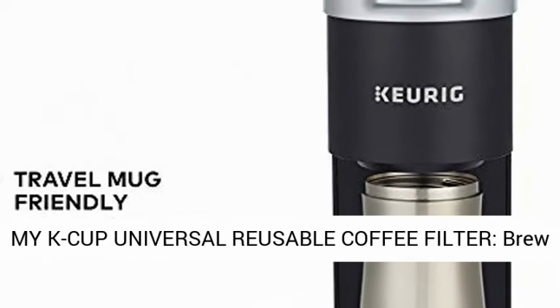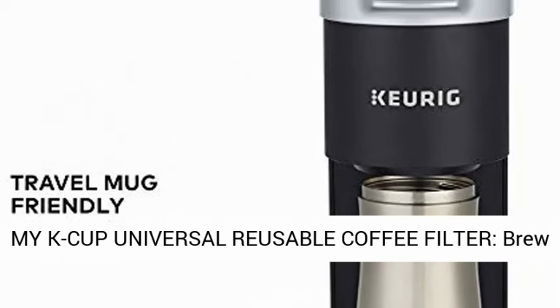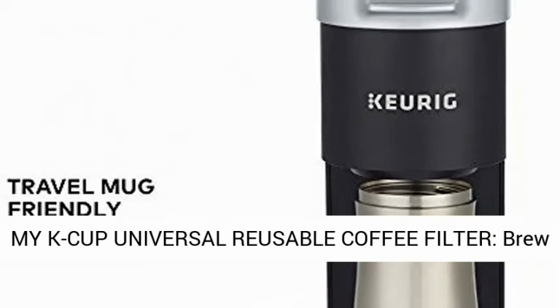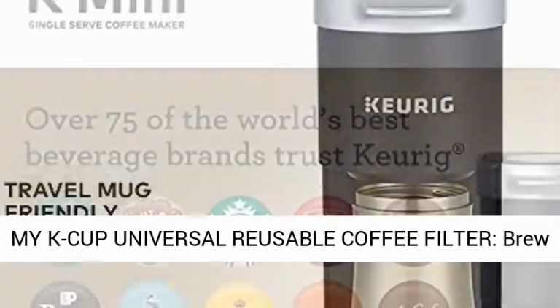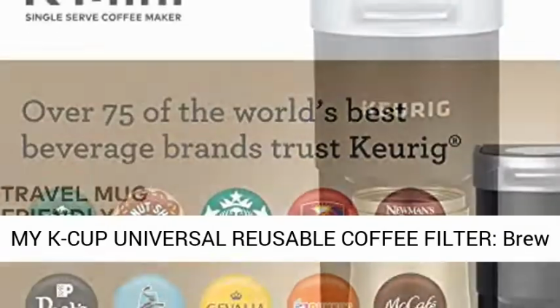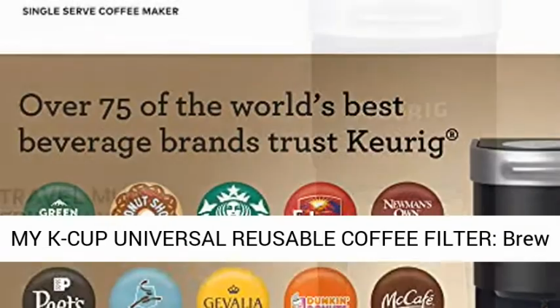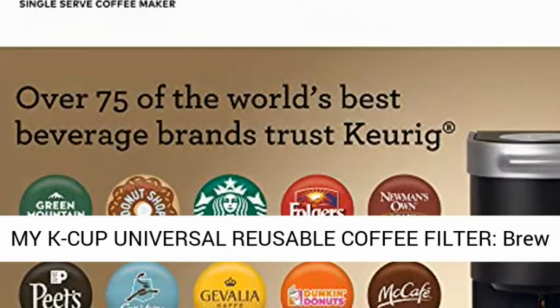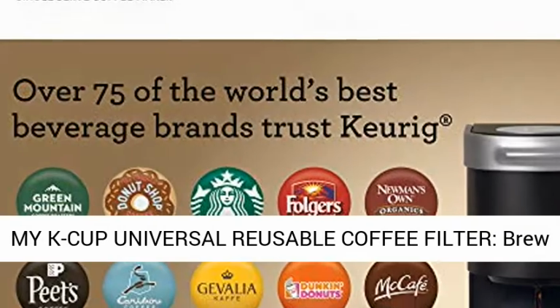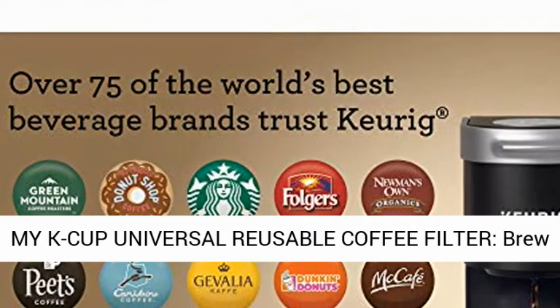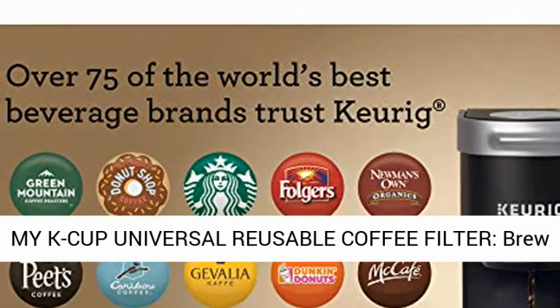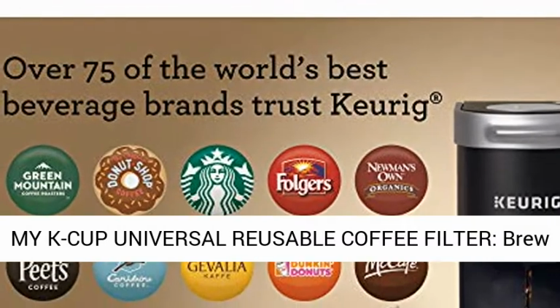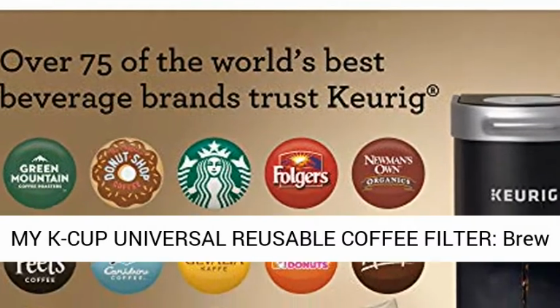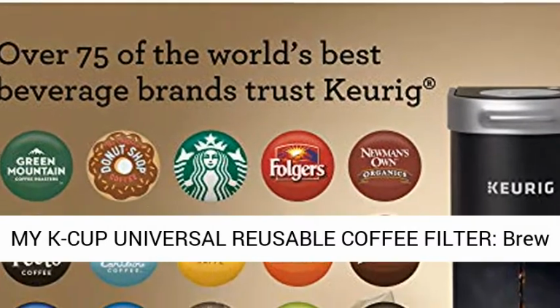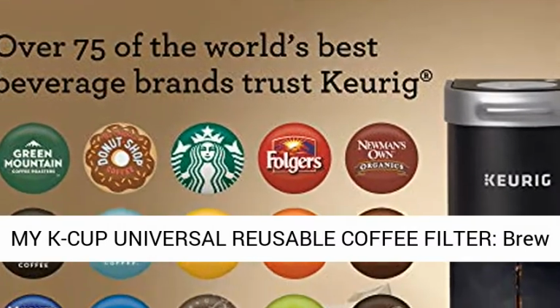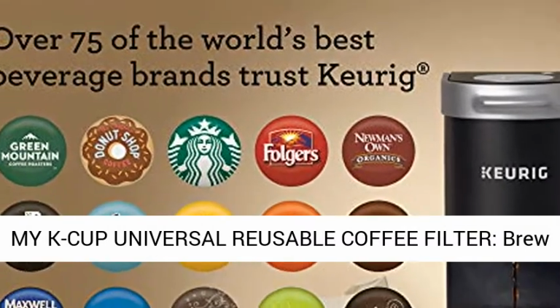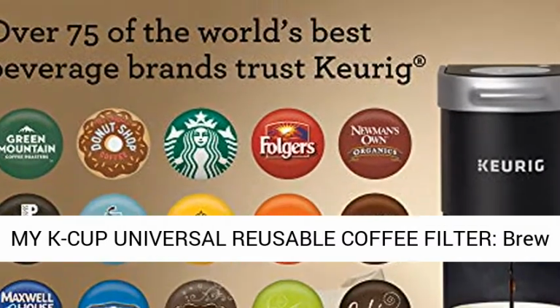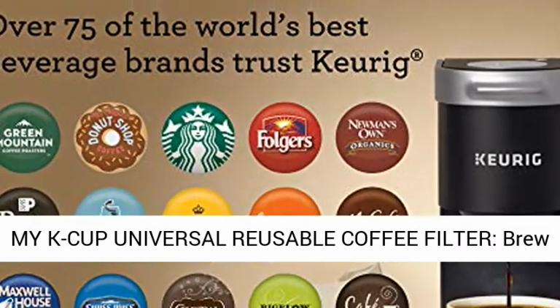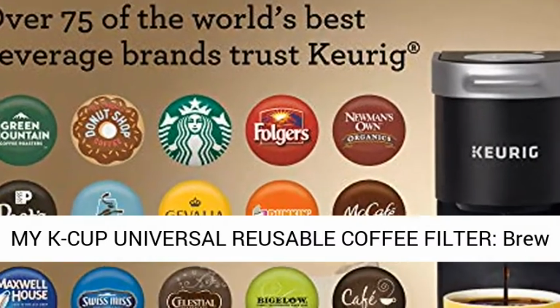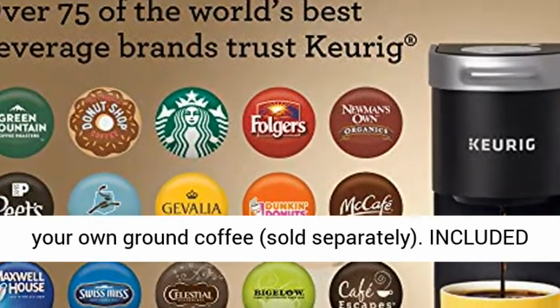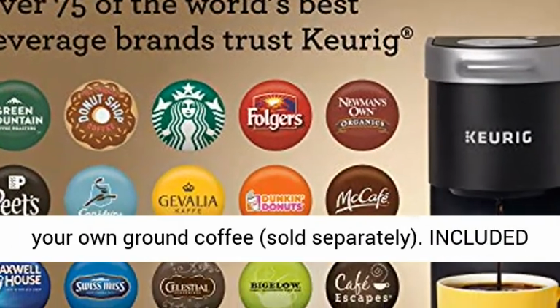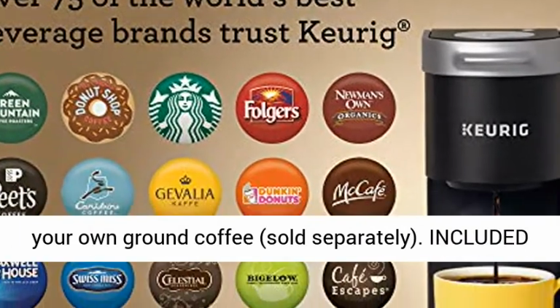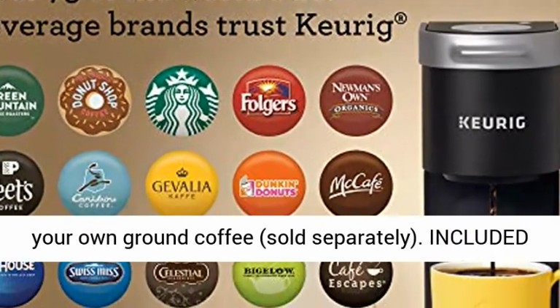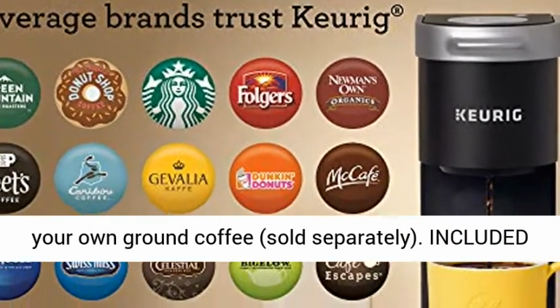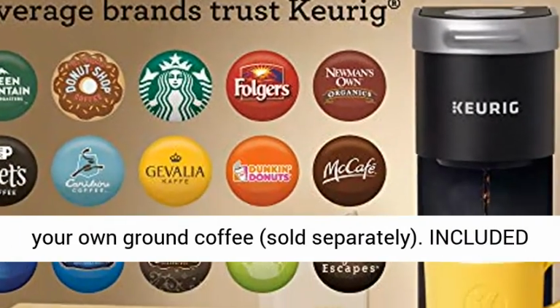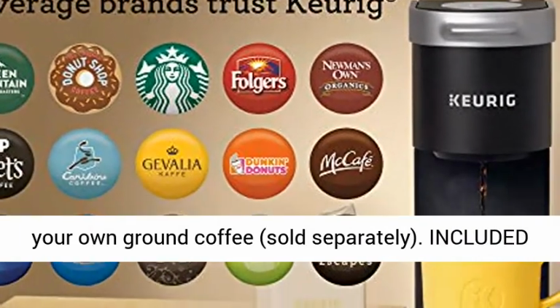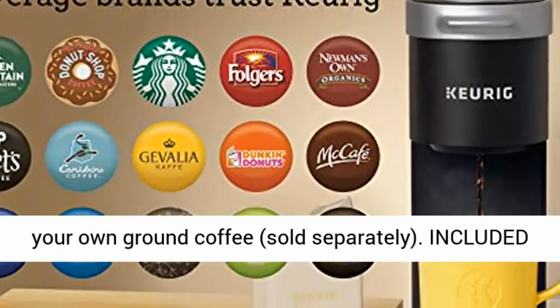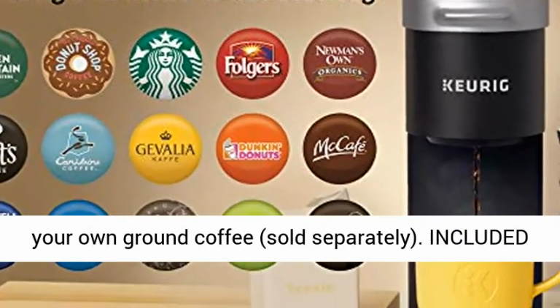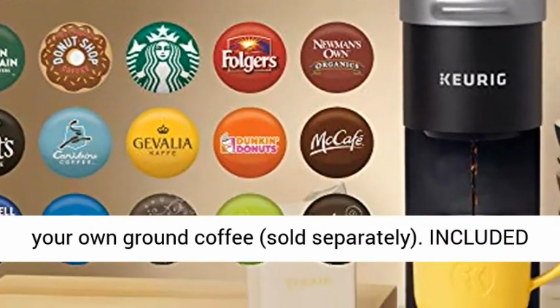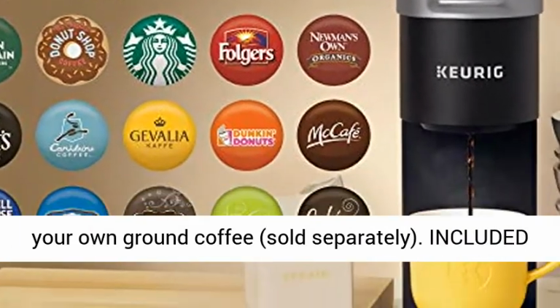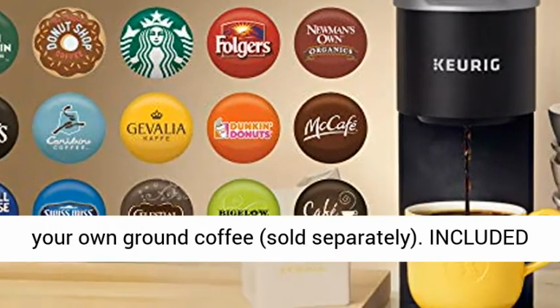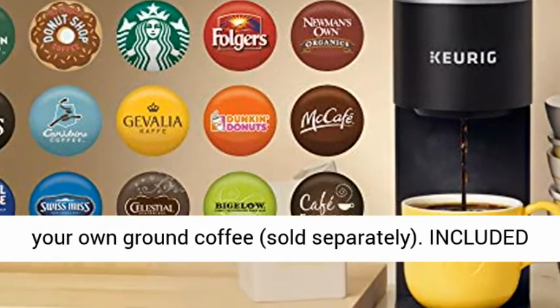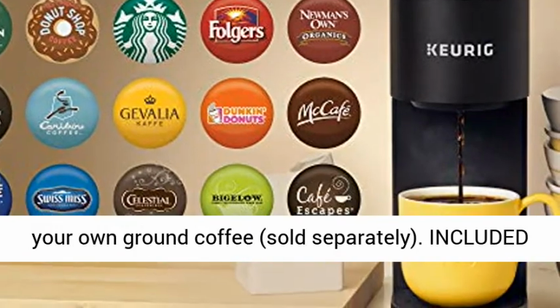Compatible with the My K-Cup Universal Reusable Coffee Filter — brew your own ground coffee, sold separately.